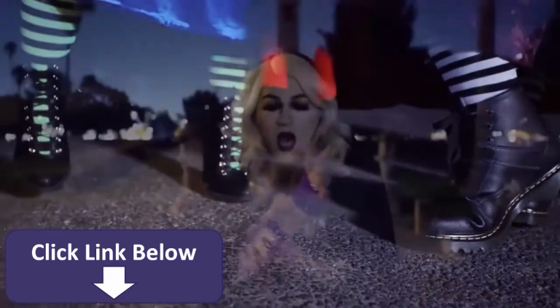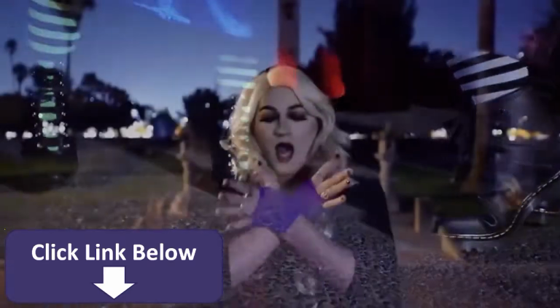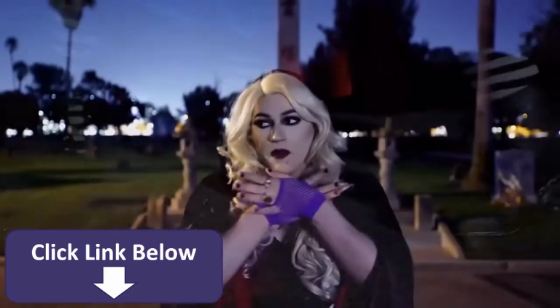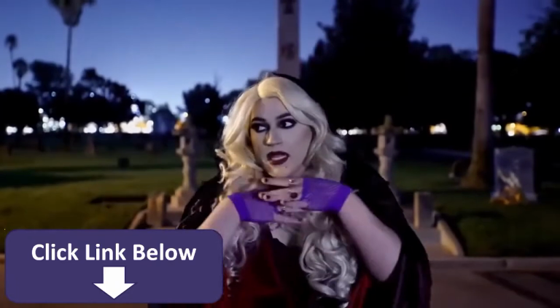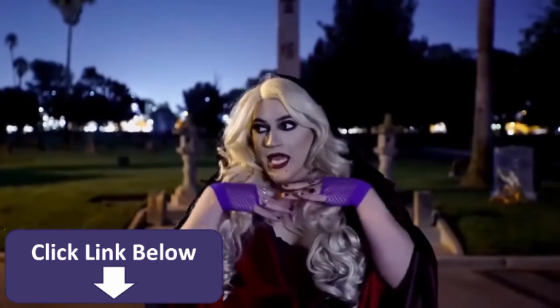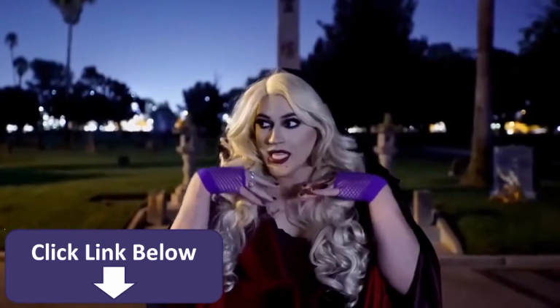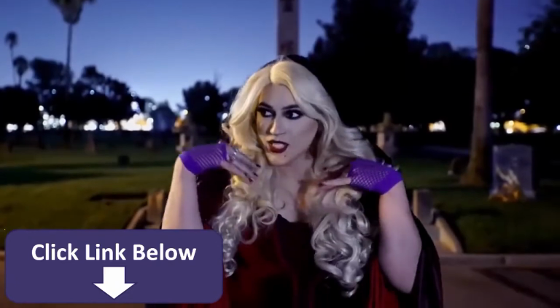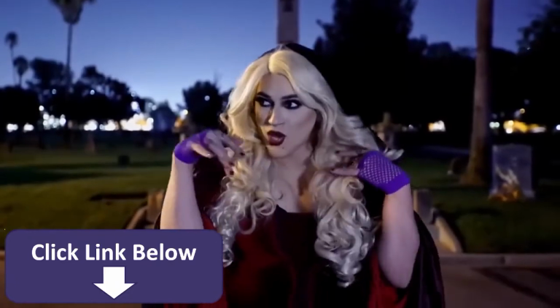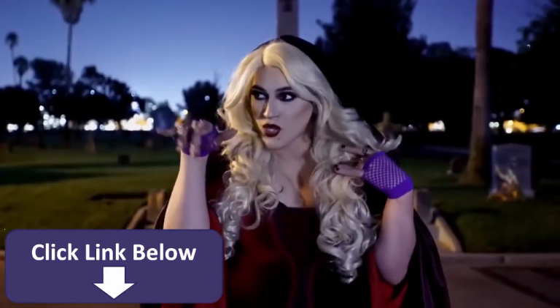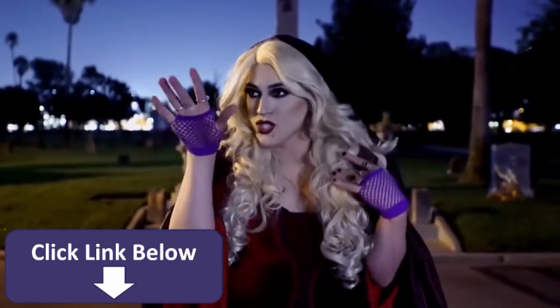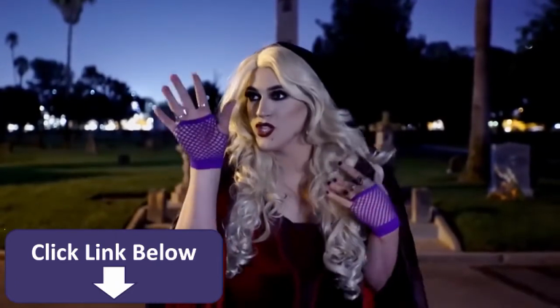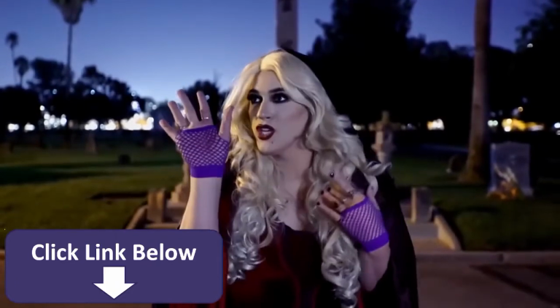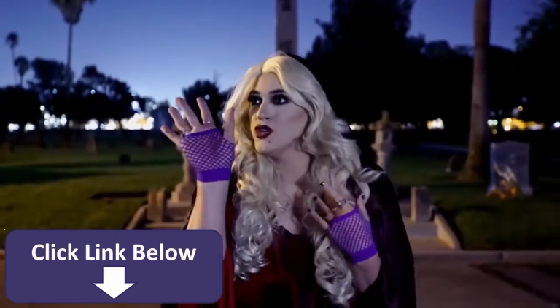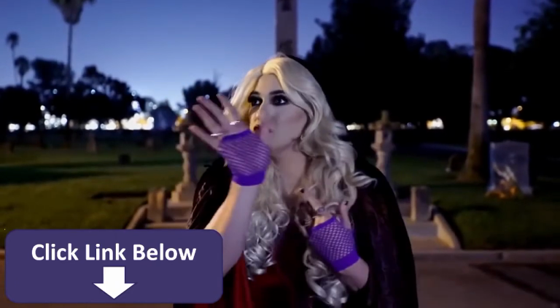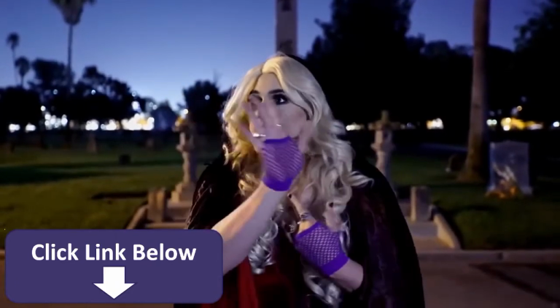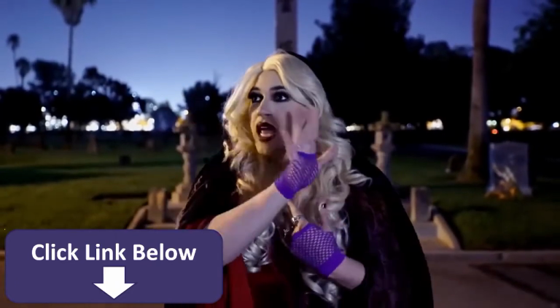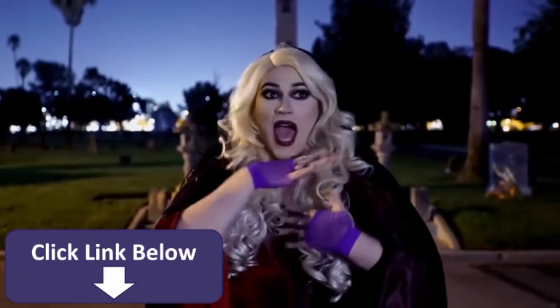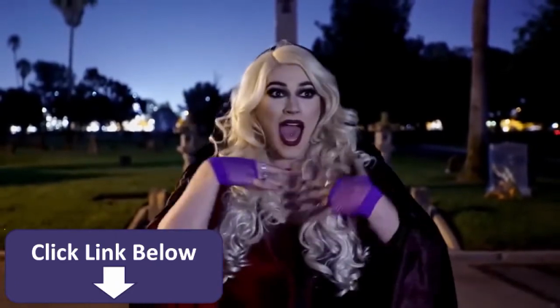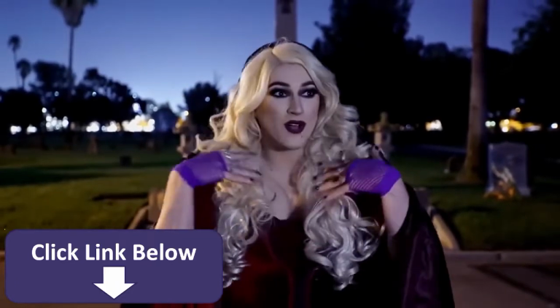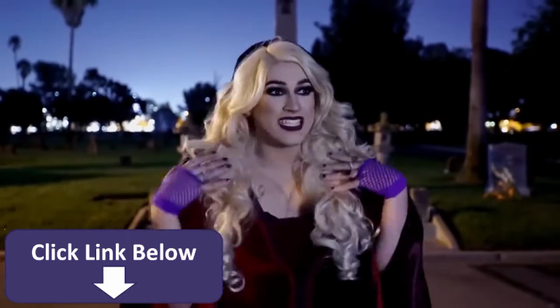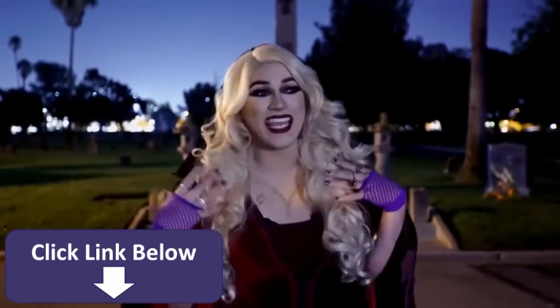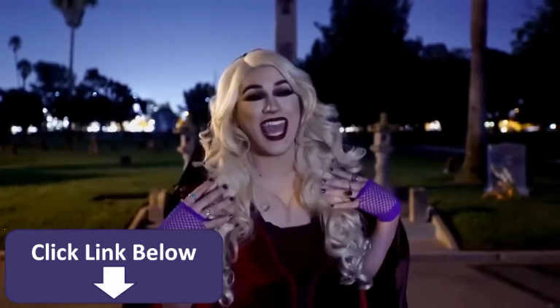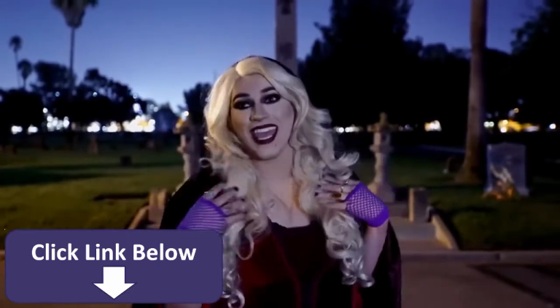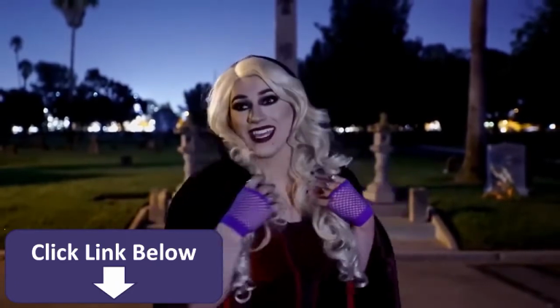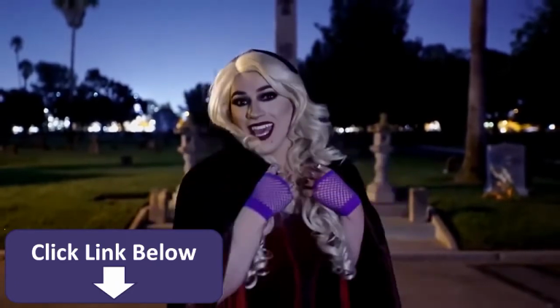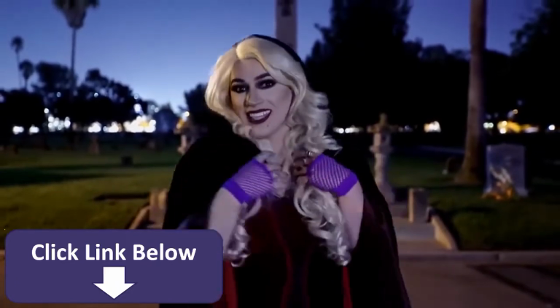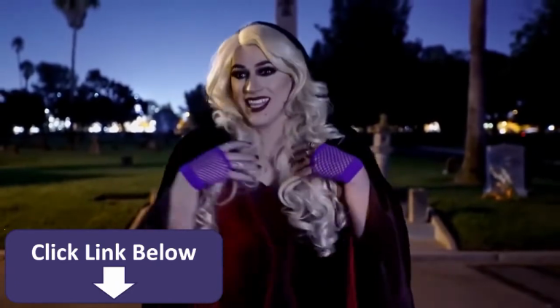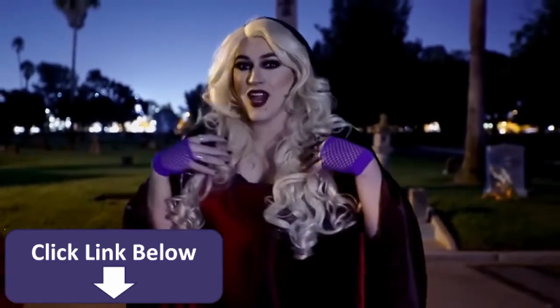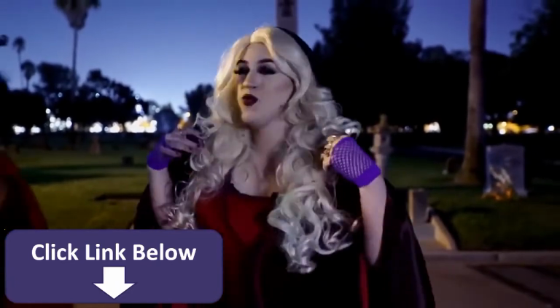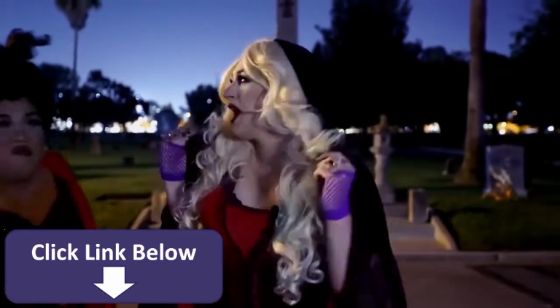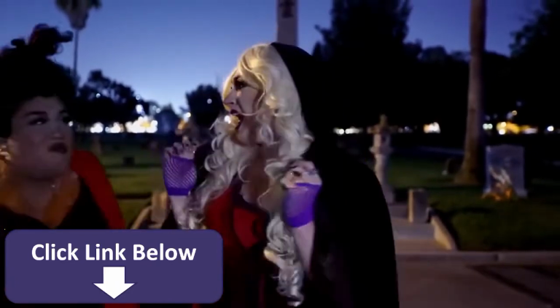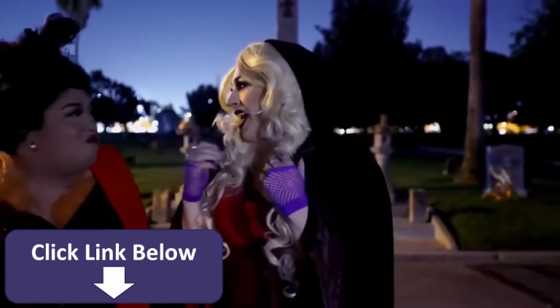Come little children, I'll take thee away.